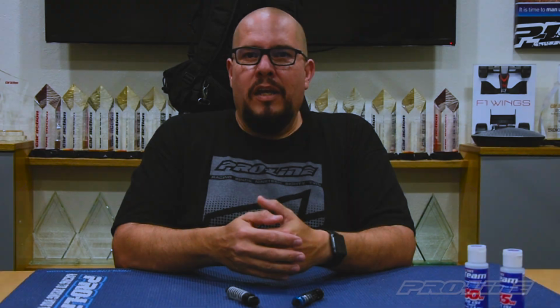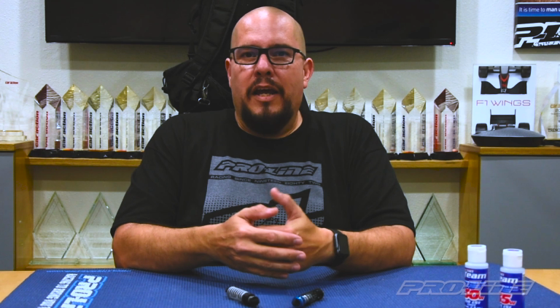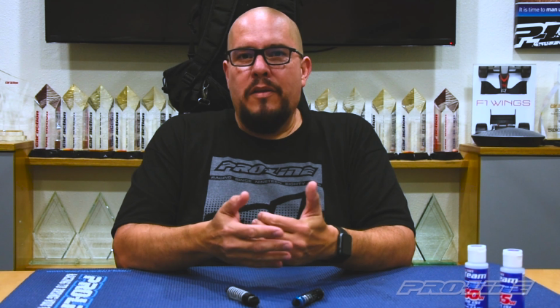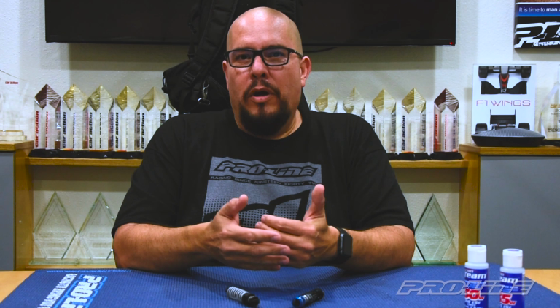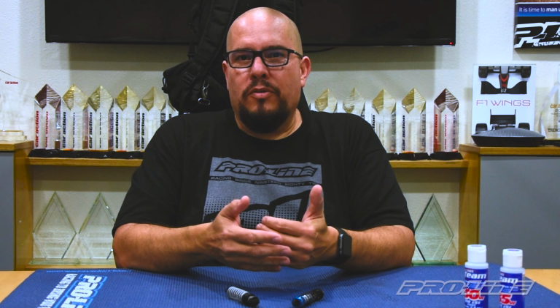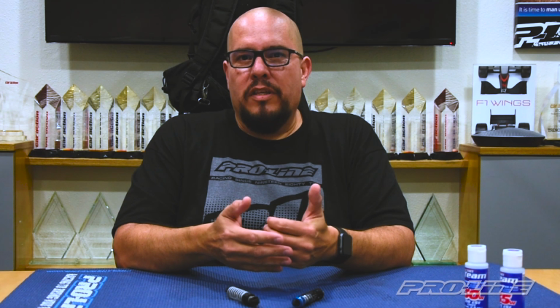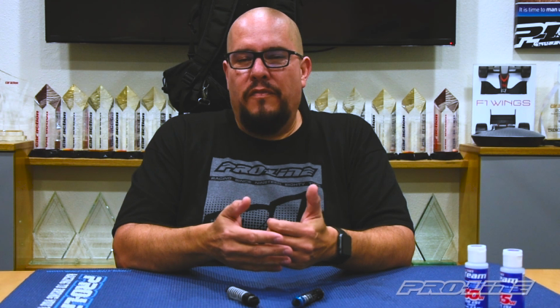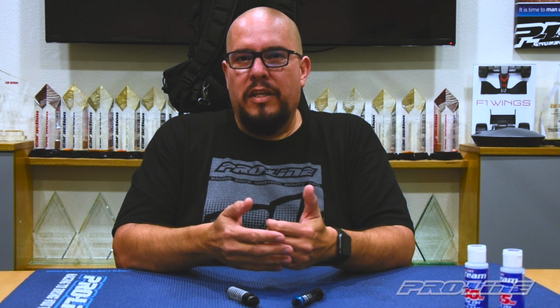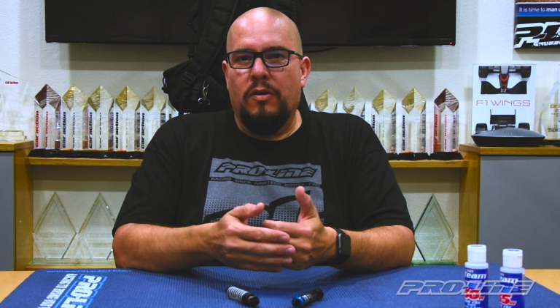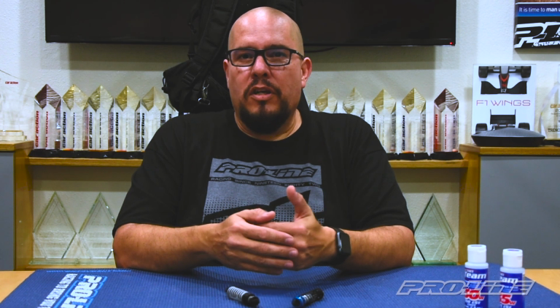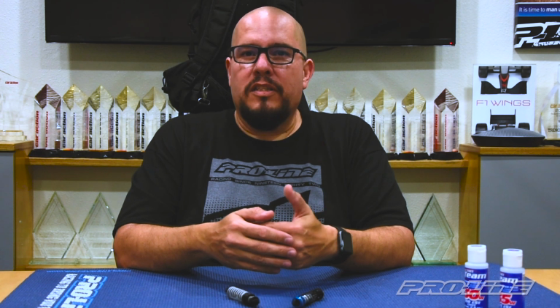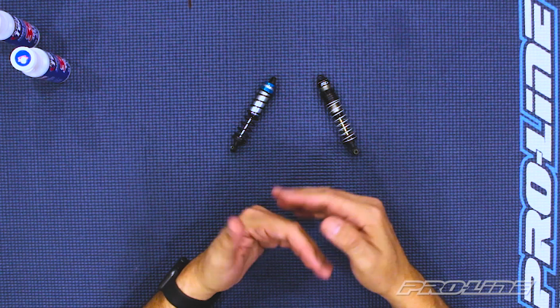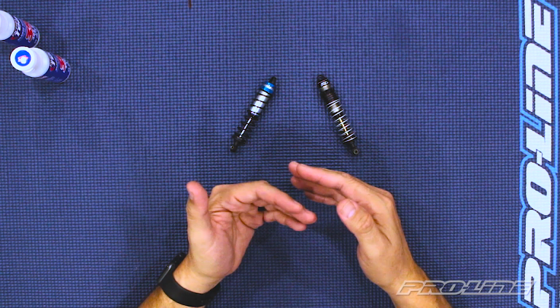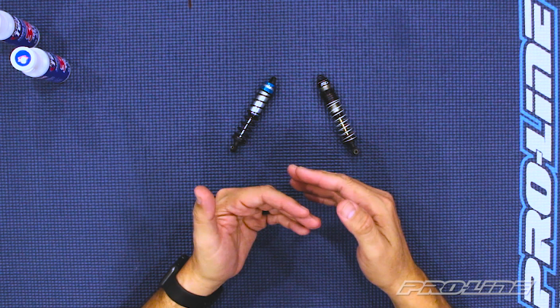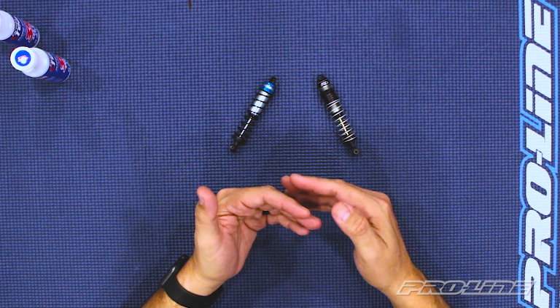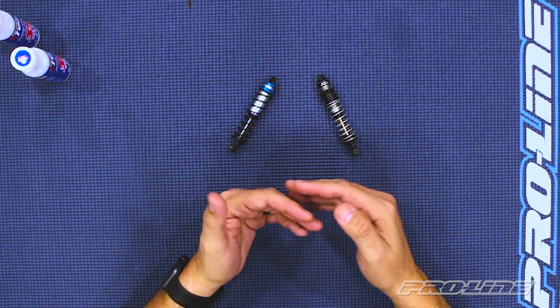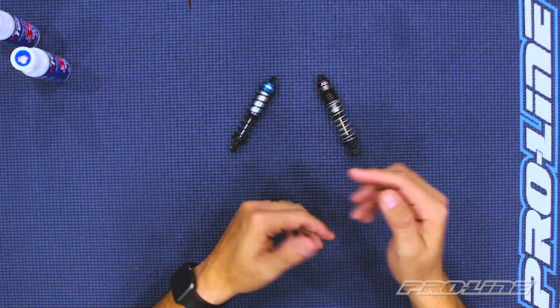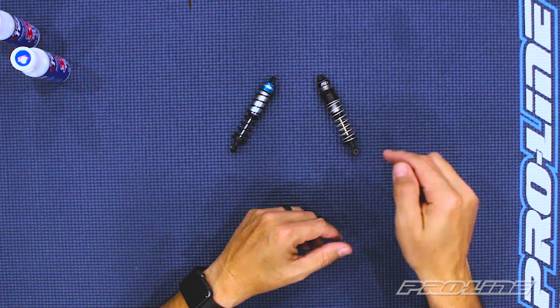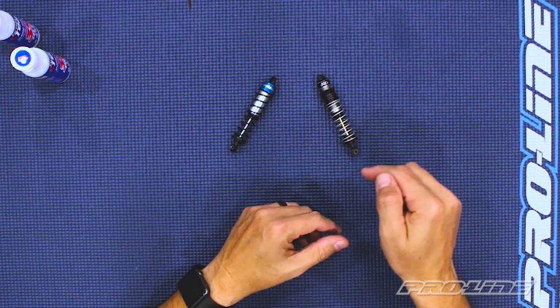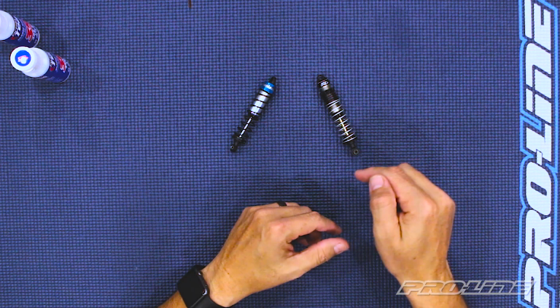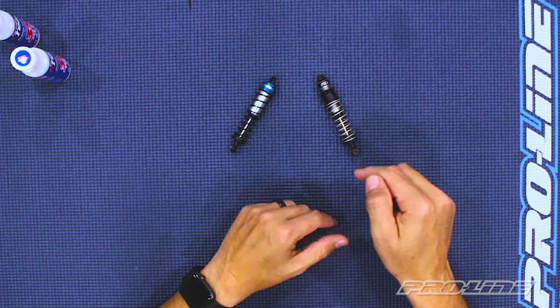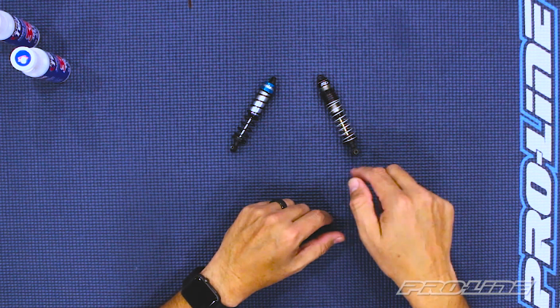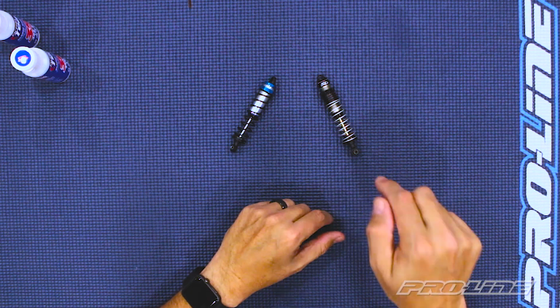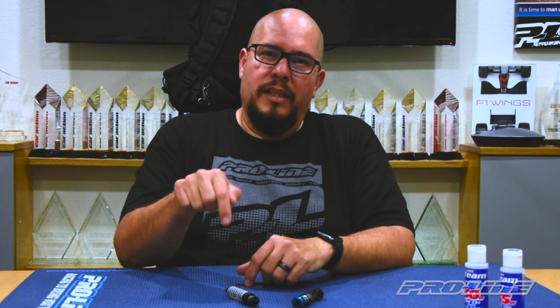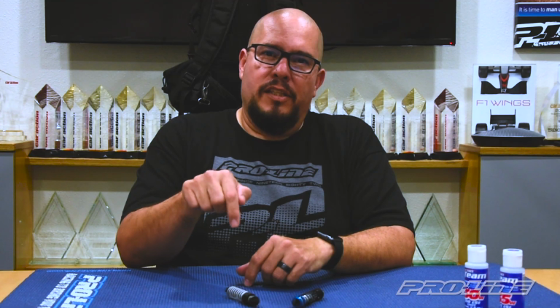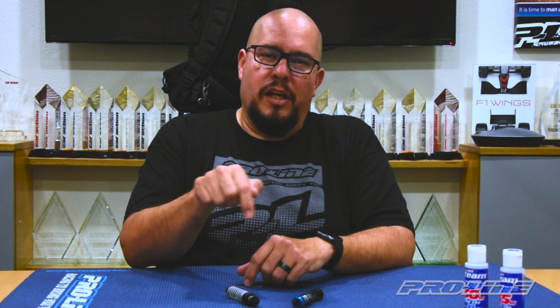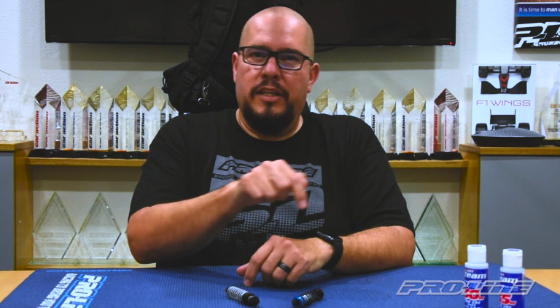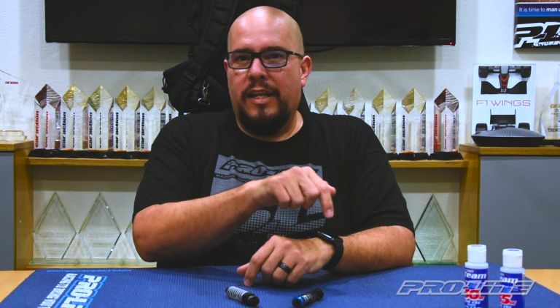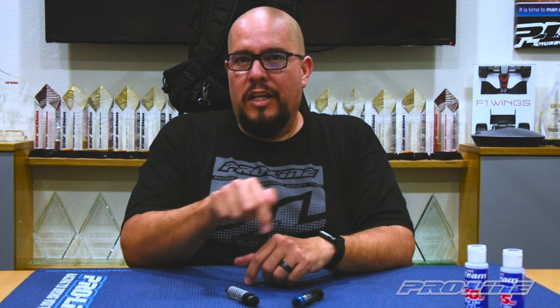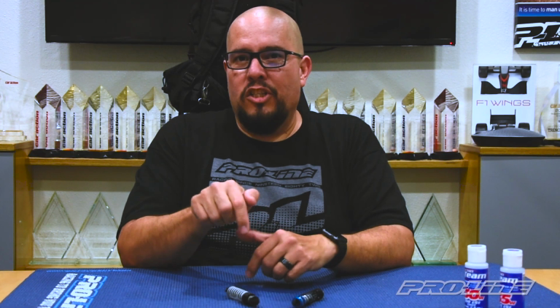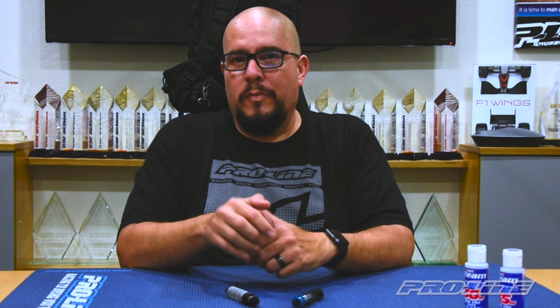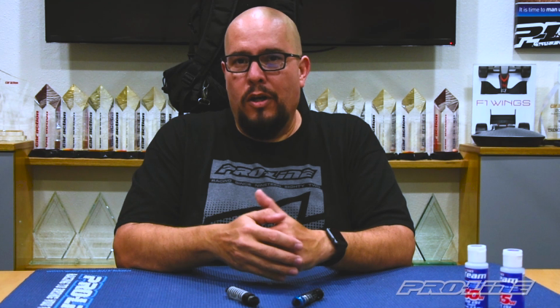At any point during this video, you can skip forward to any of the different sections listed on the annotations below.